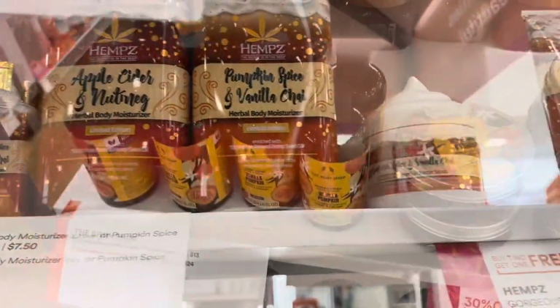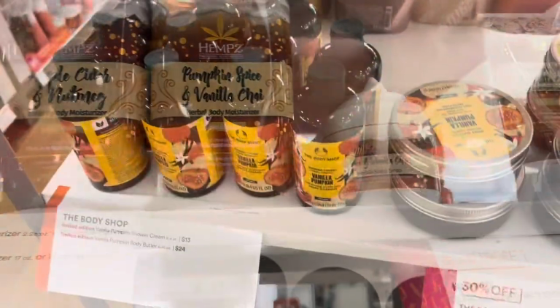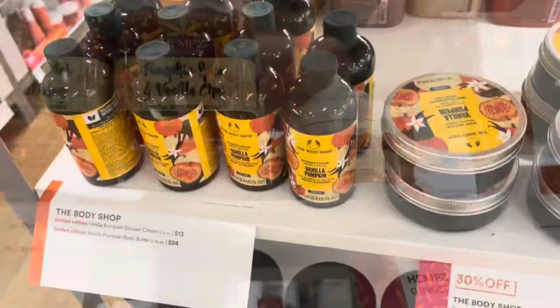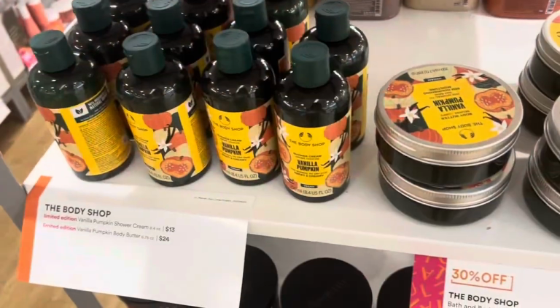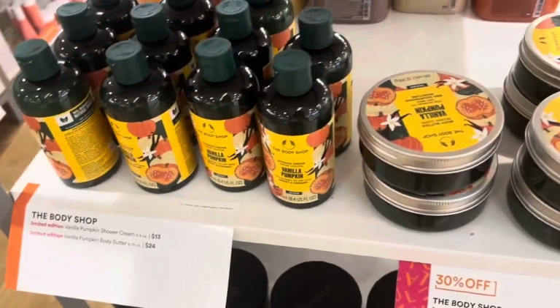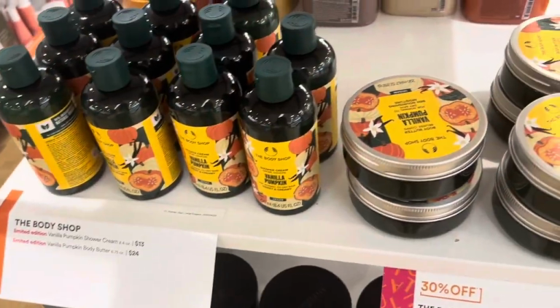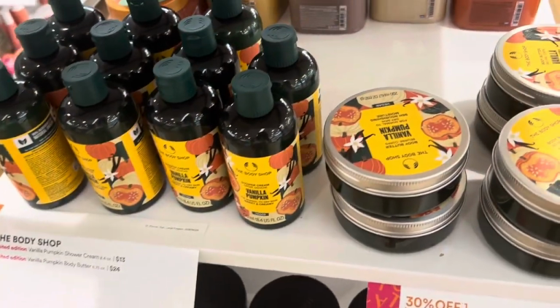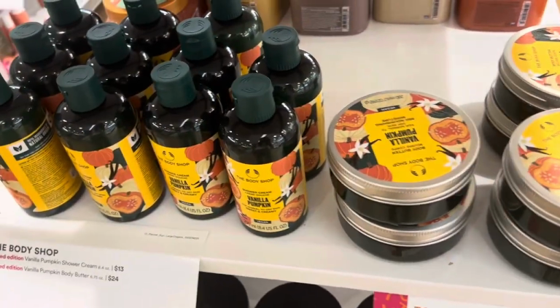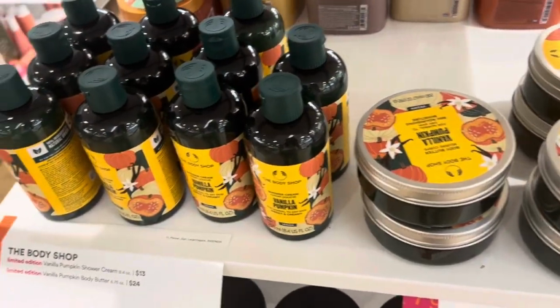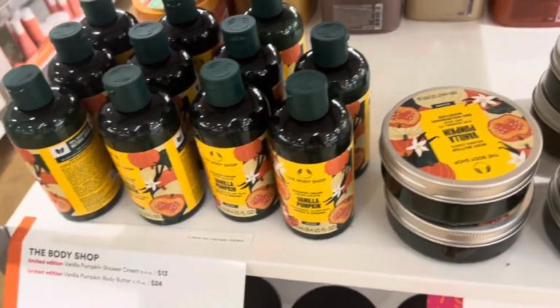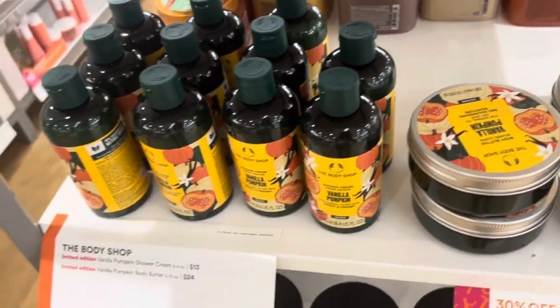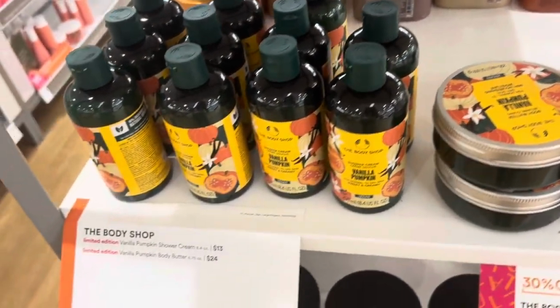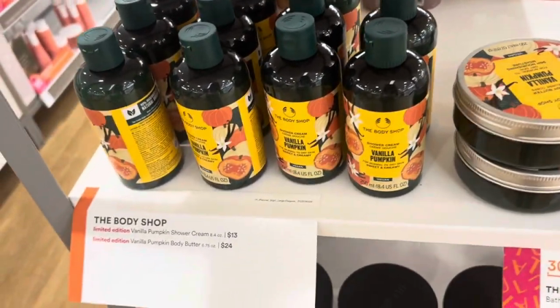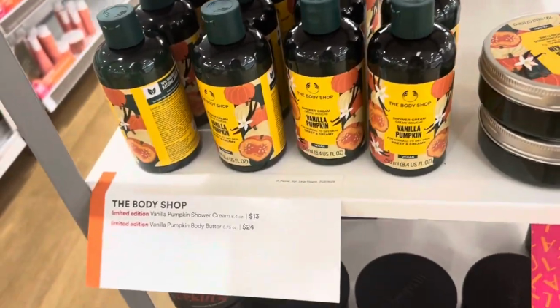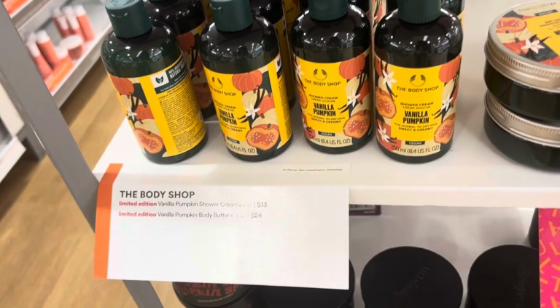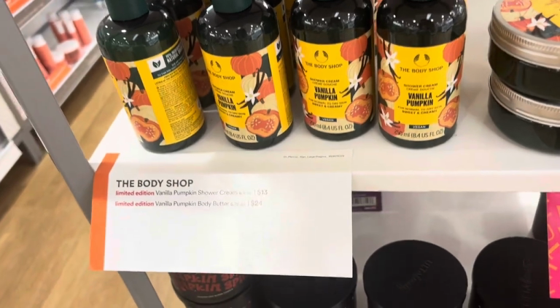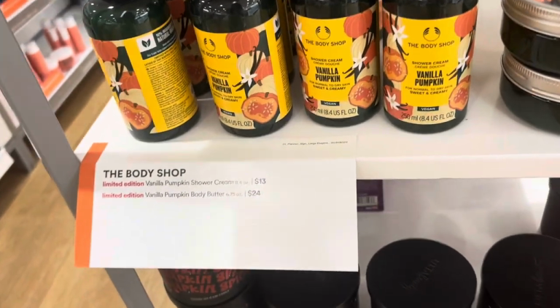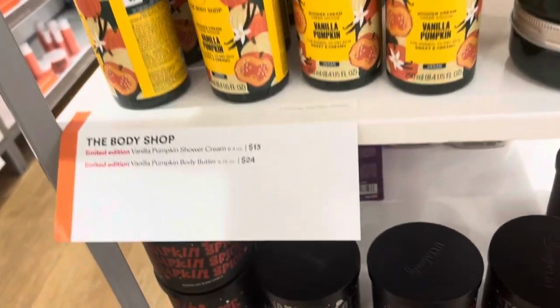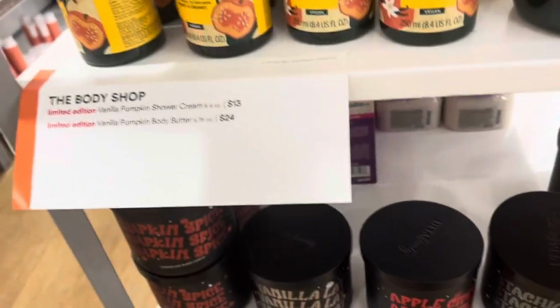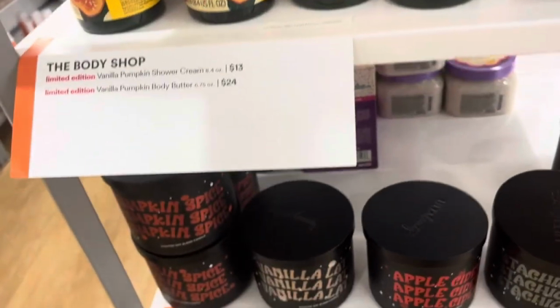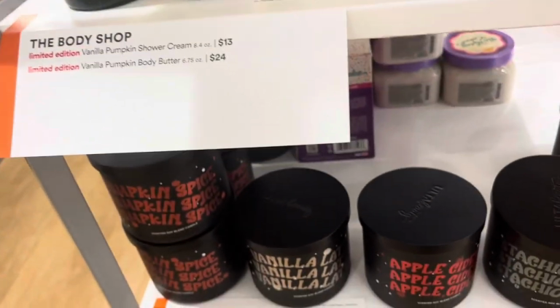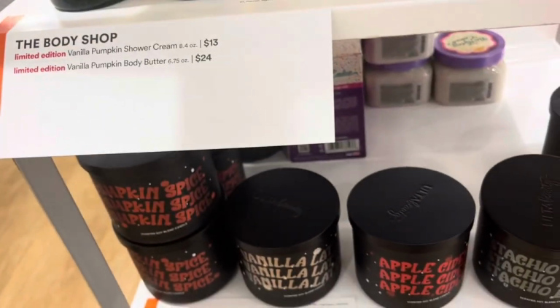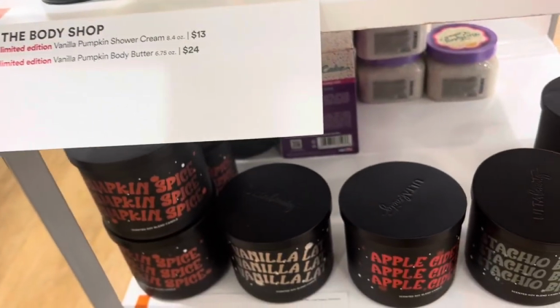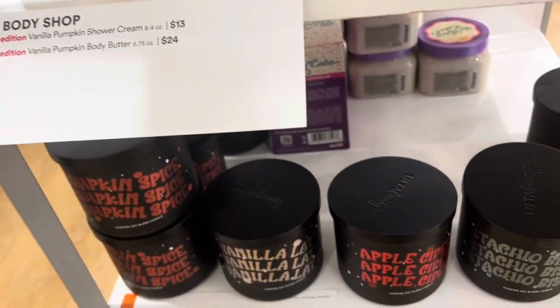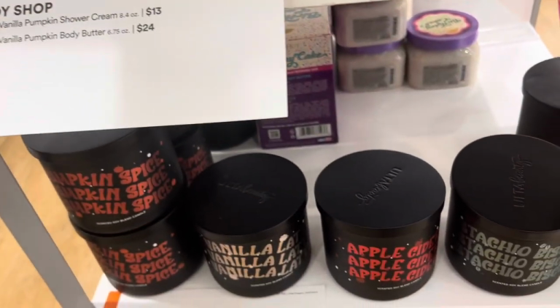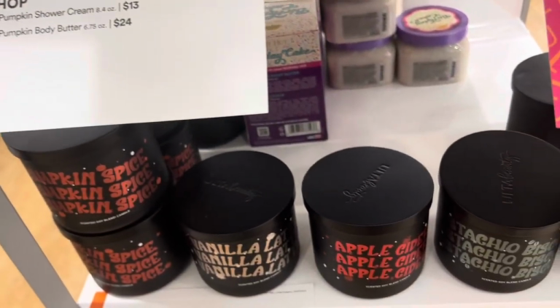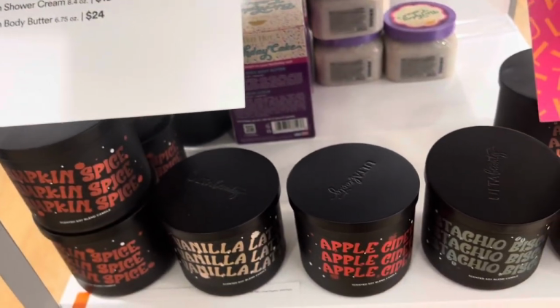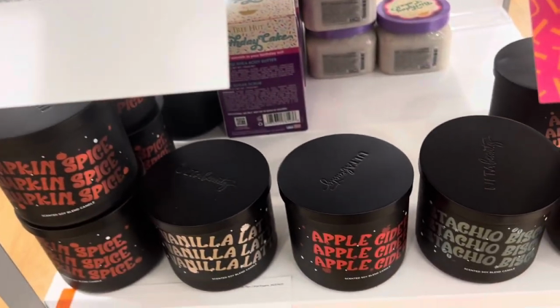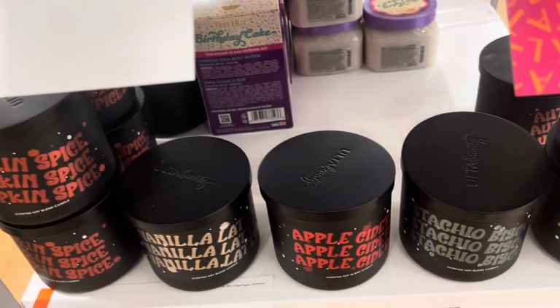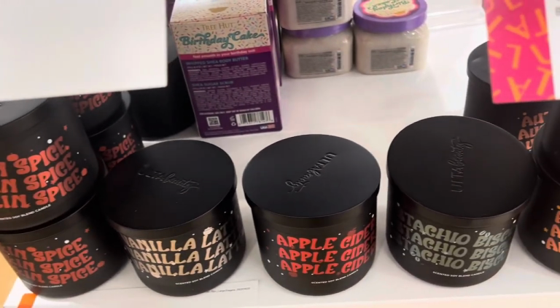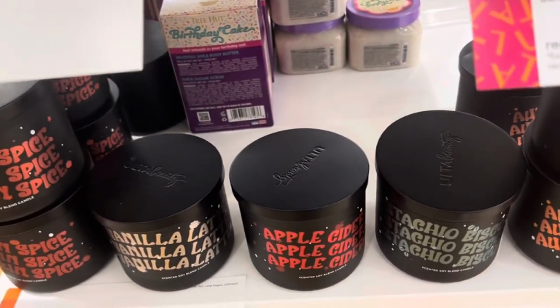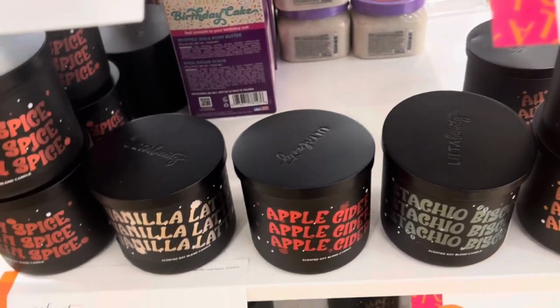I'm so excited for the fall scents — these sound so good. Vanilla Pumpkin from The Body Shop sounds amazing. They also have vanilla candles and apple cider.